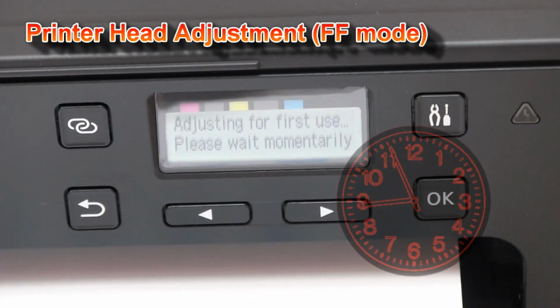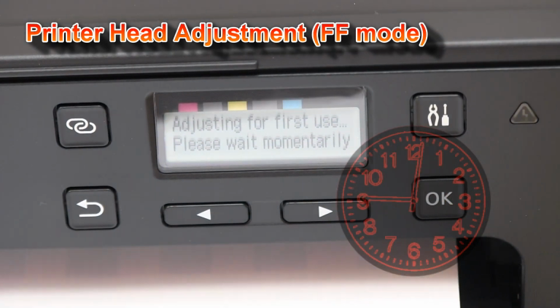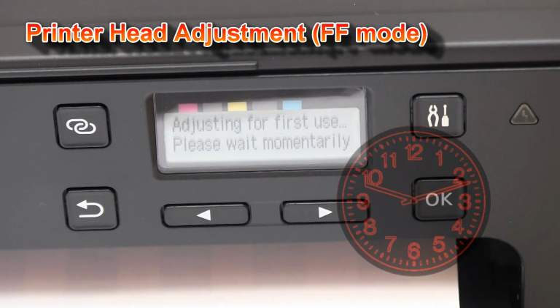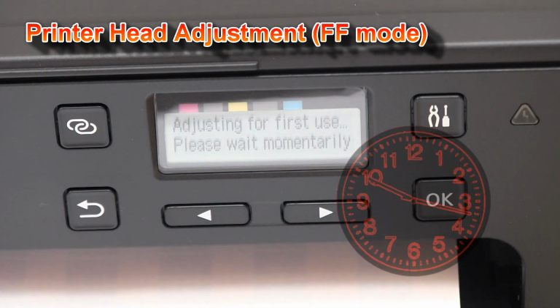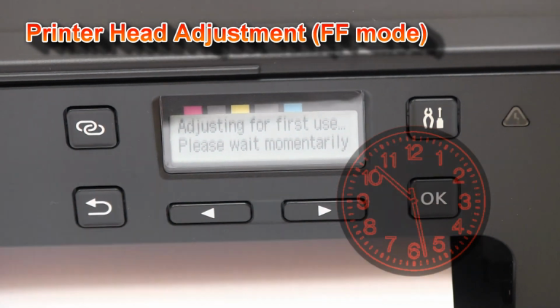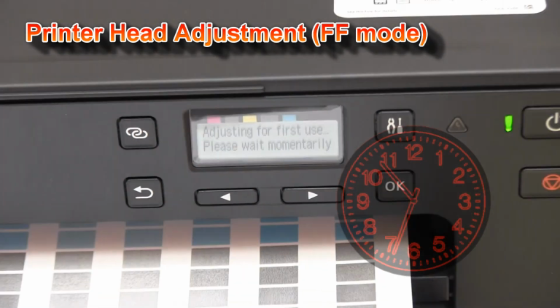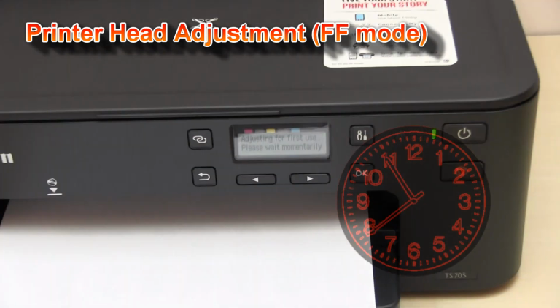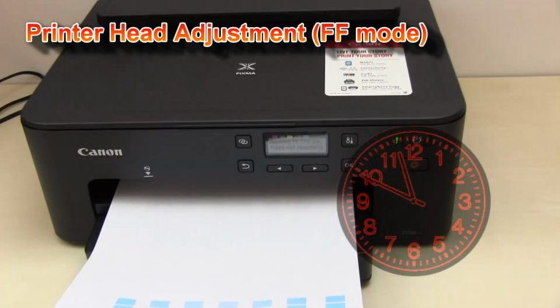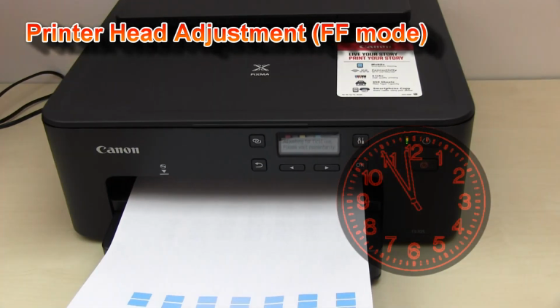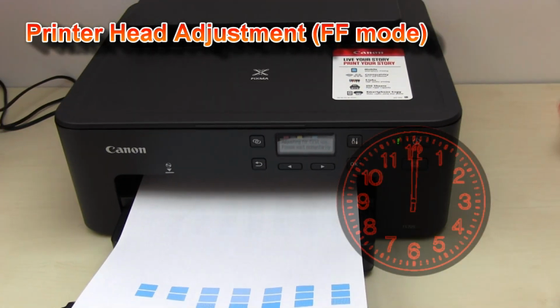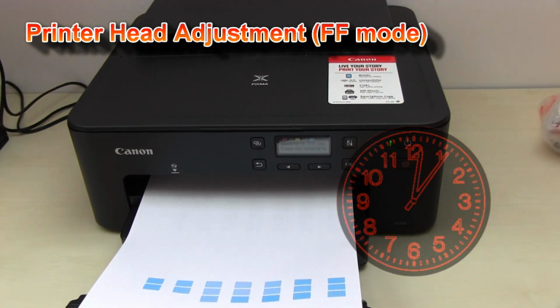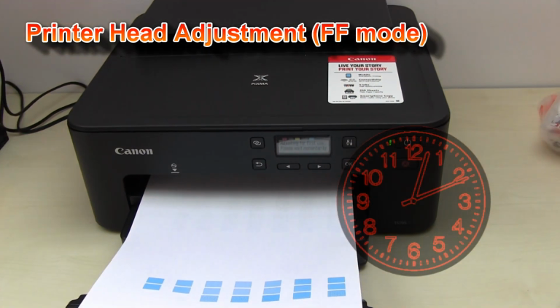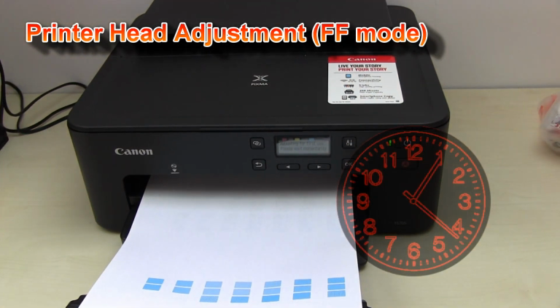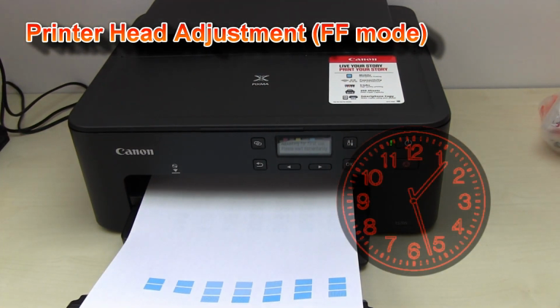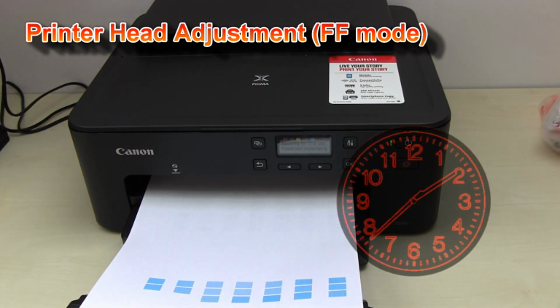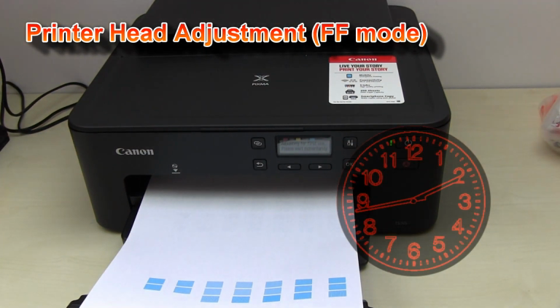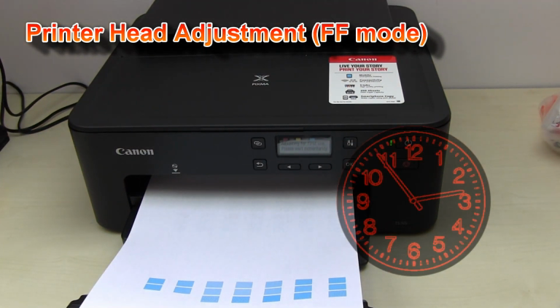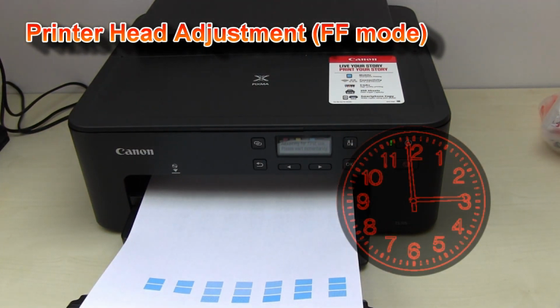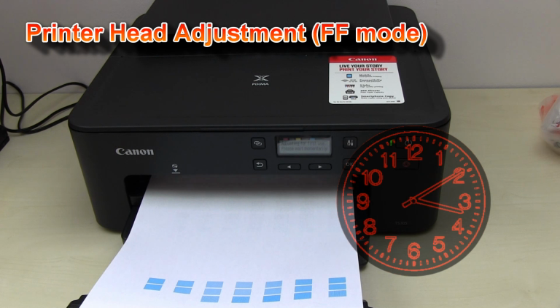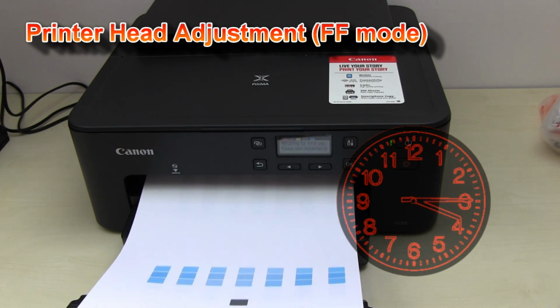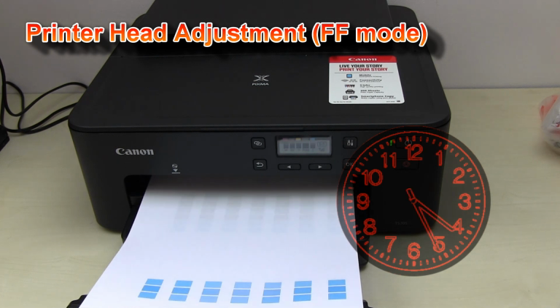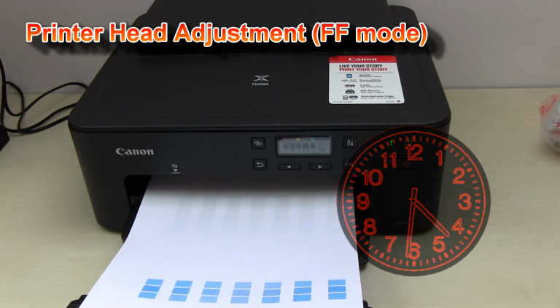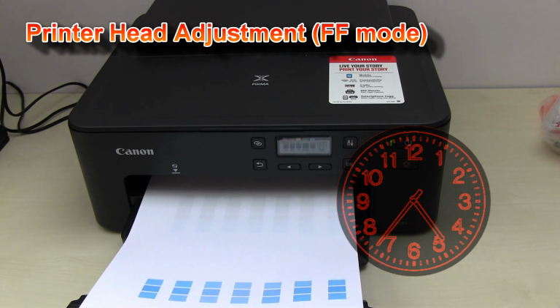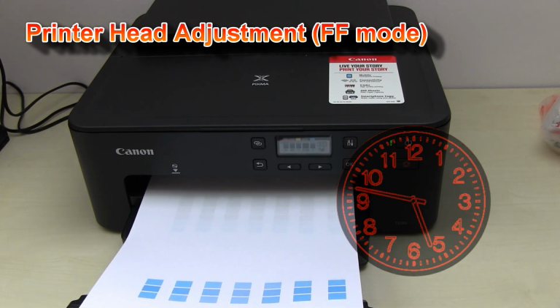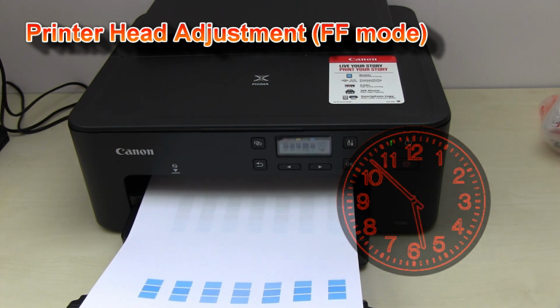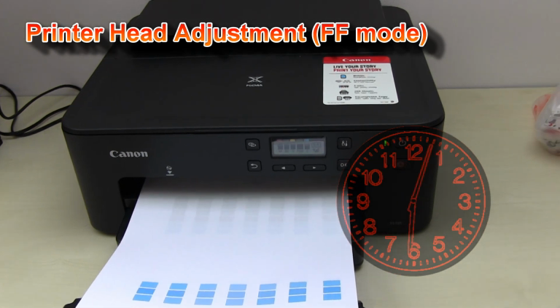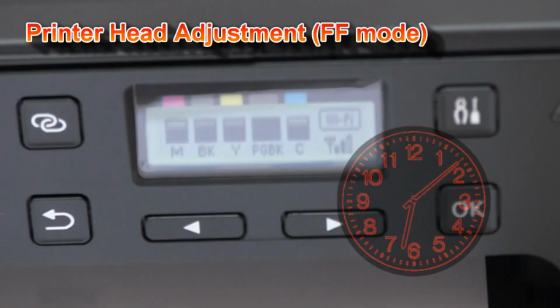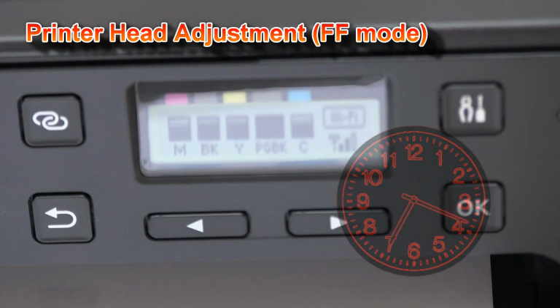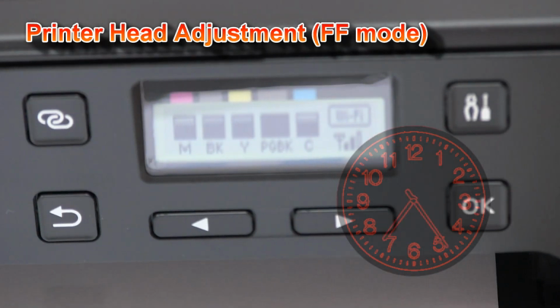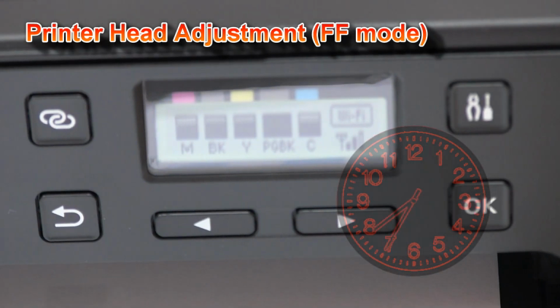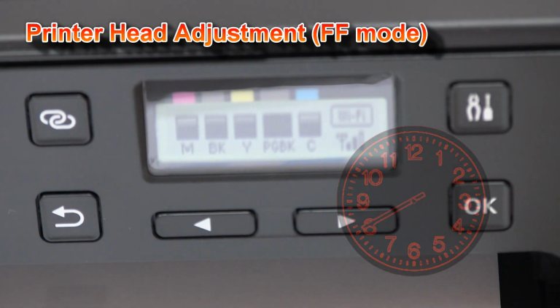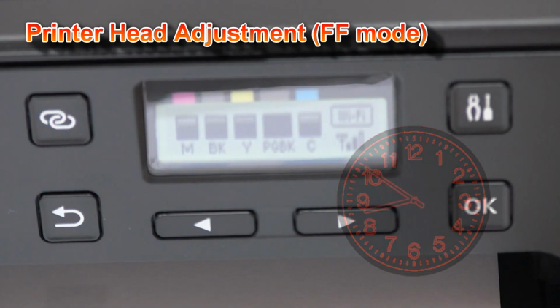After almost 4 minutes, my printer is now ready to be used.